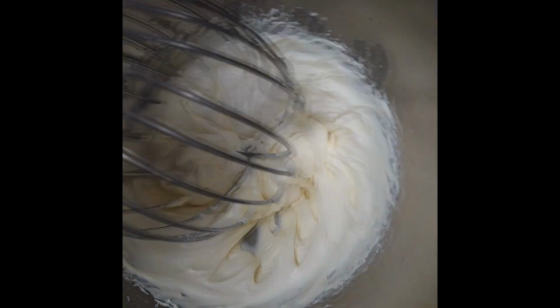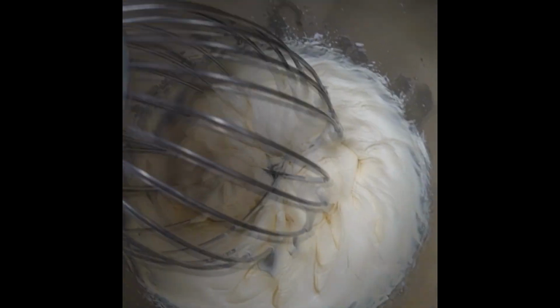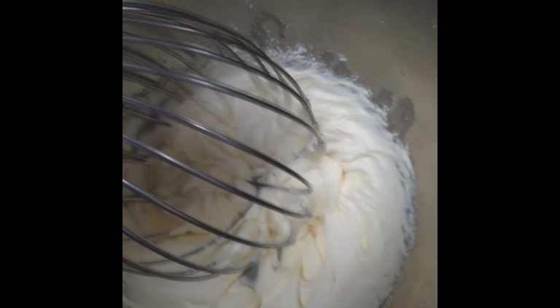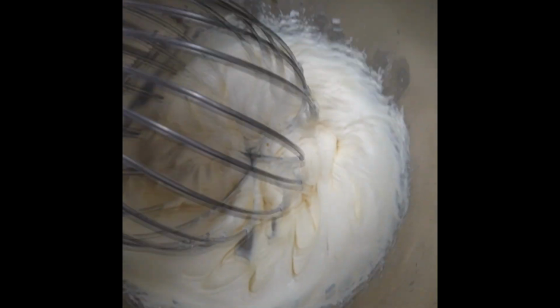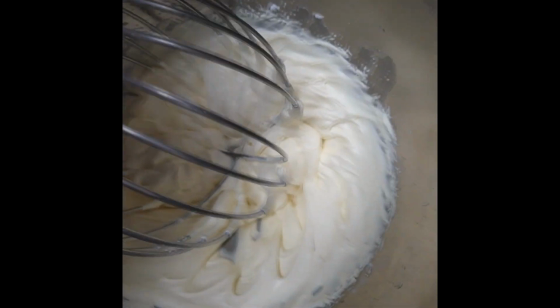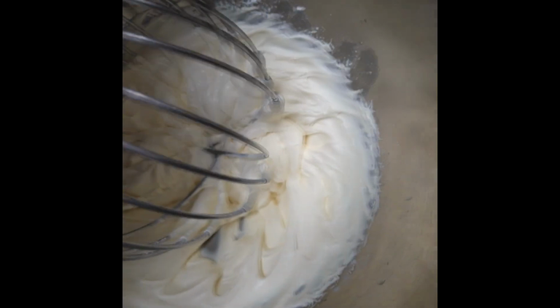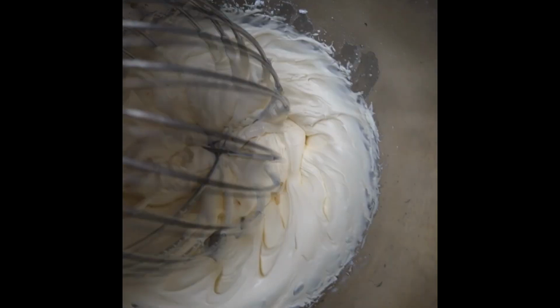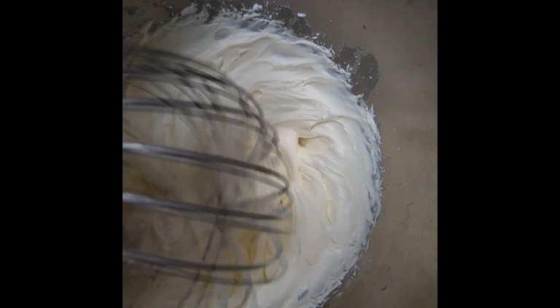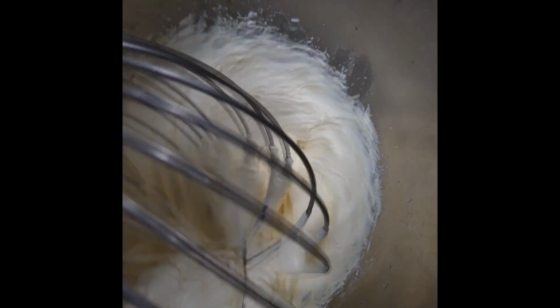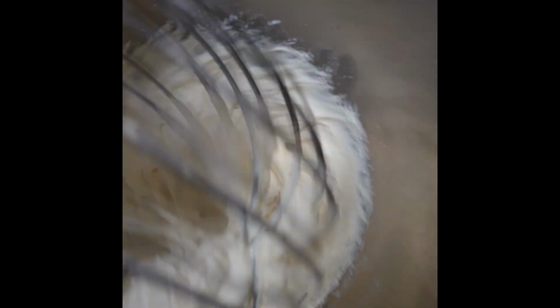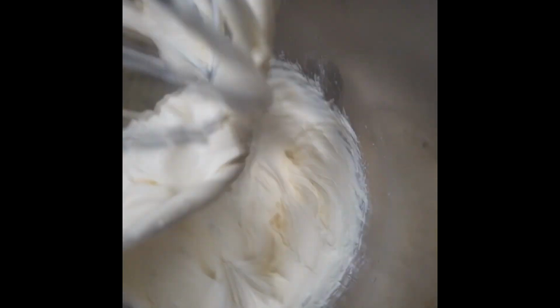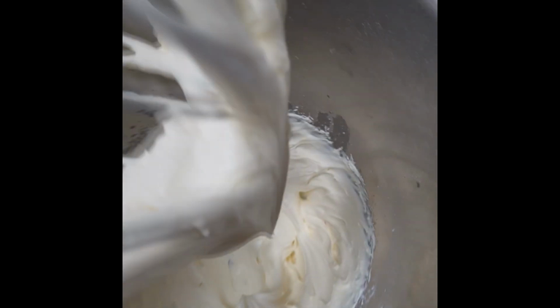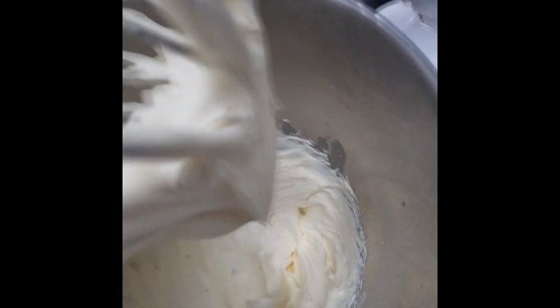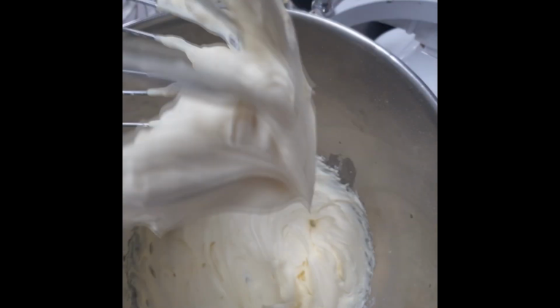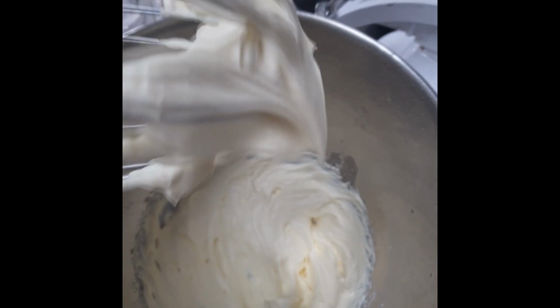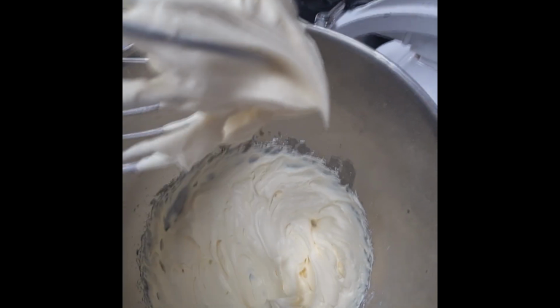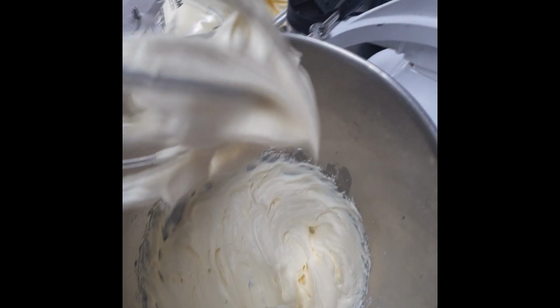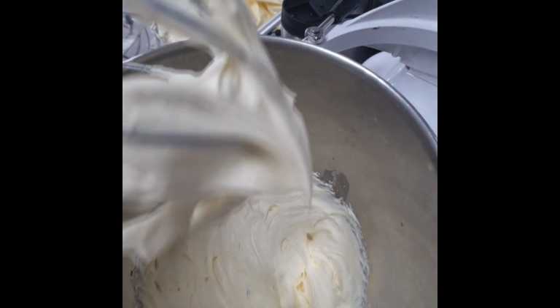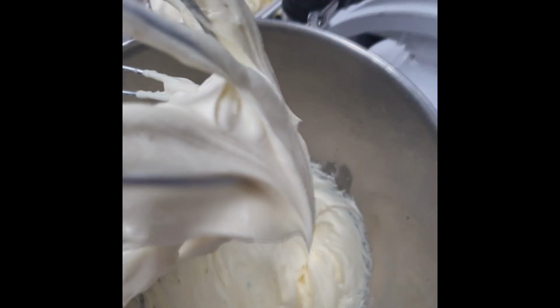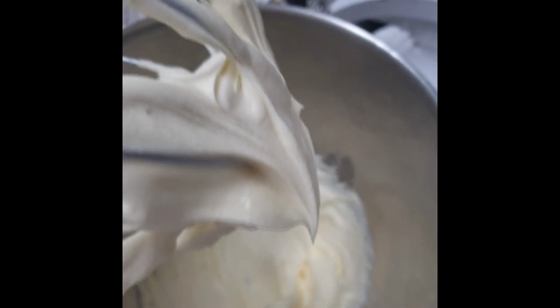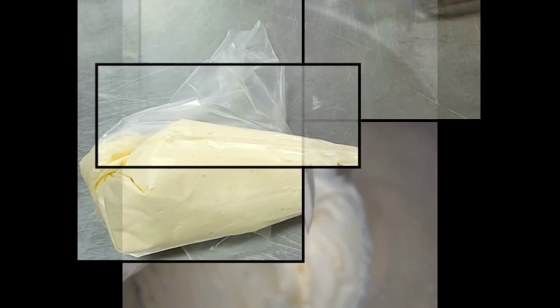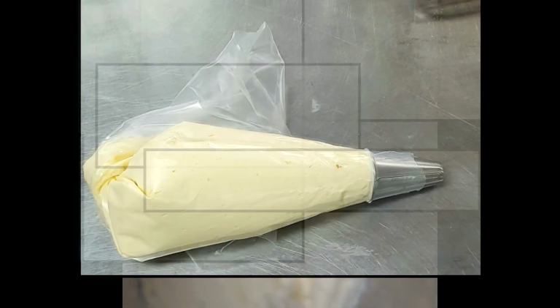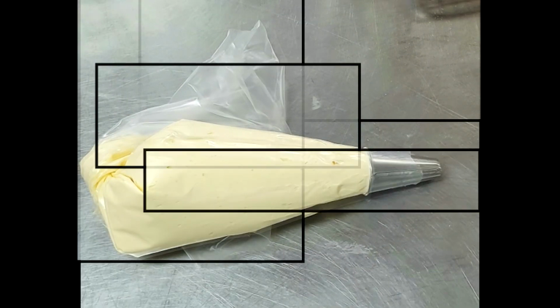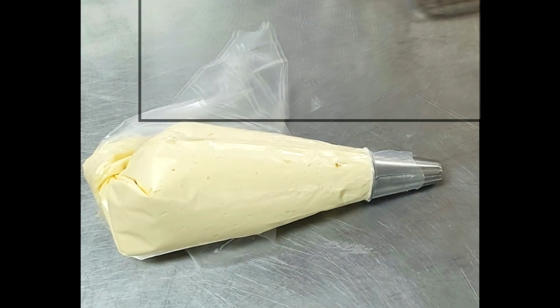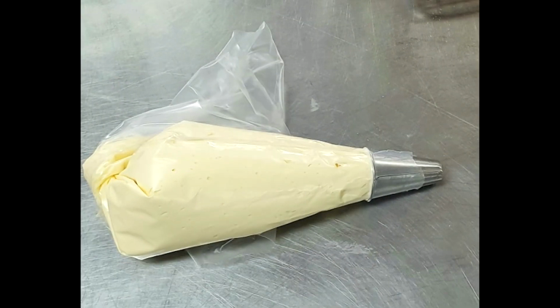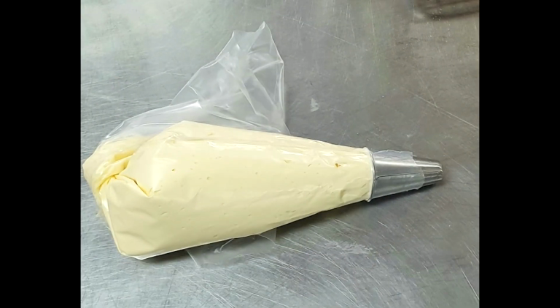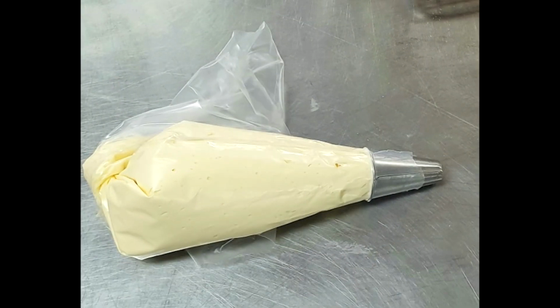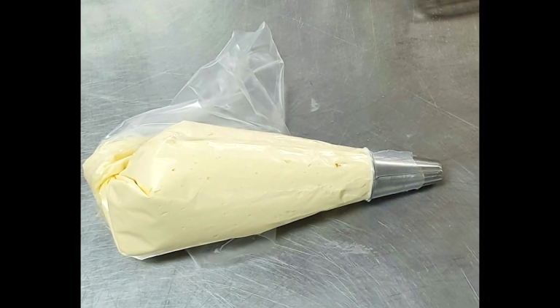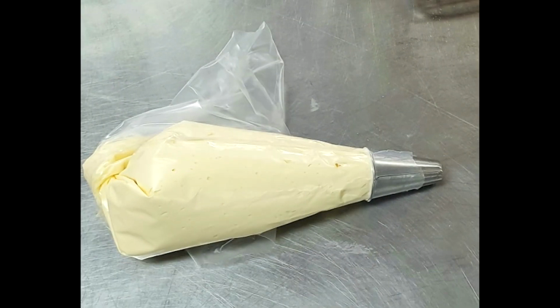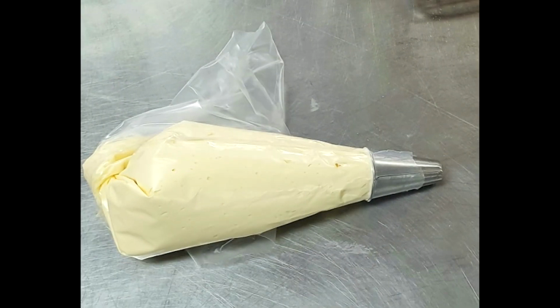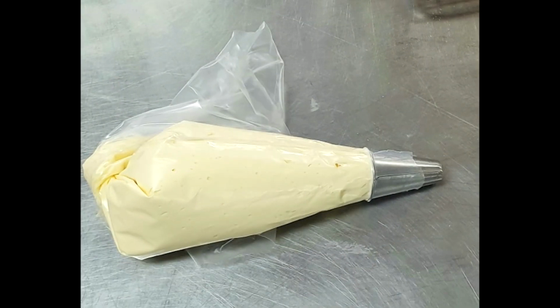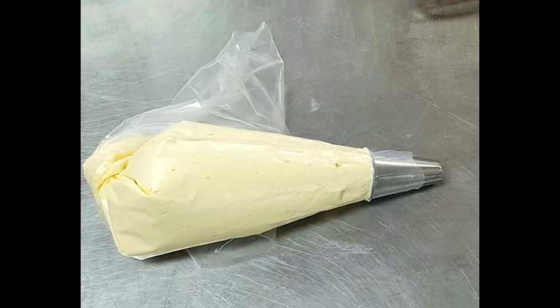It's very important that you have those peaks and it's not too hard or too soft. If you go too far it becomes butter and we don't want that. Place your cream in a piping bag with a nice nozzle and you're ready to go.